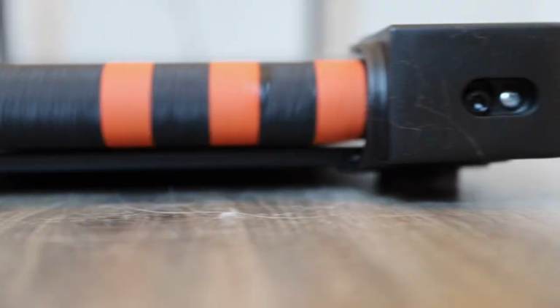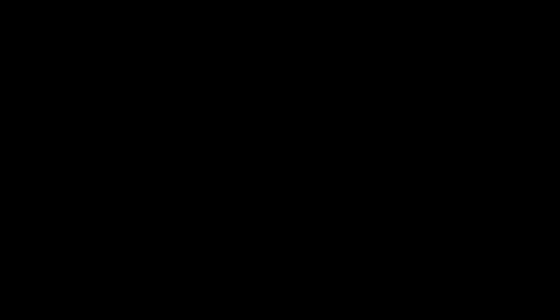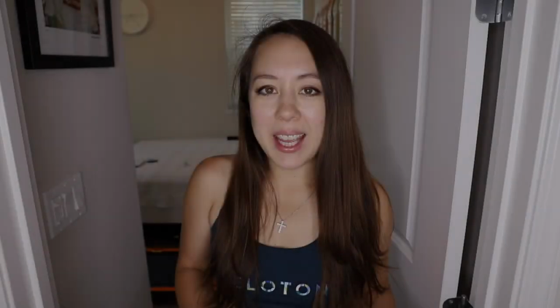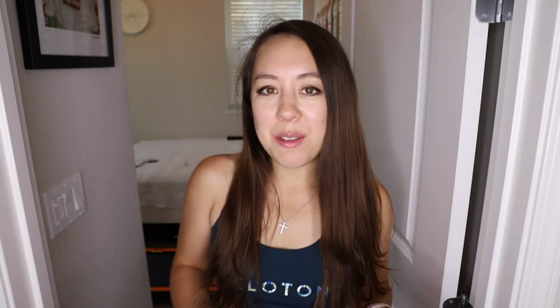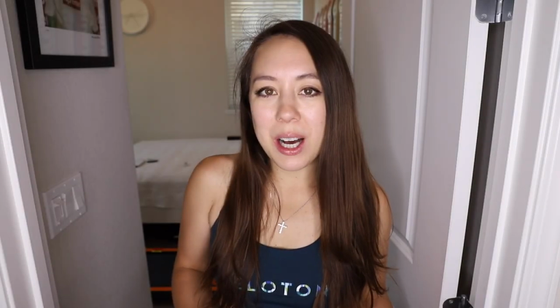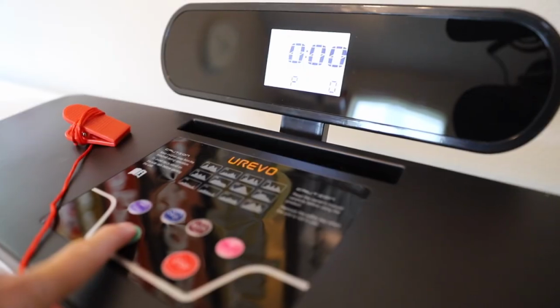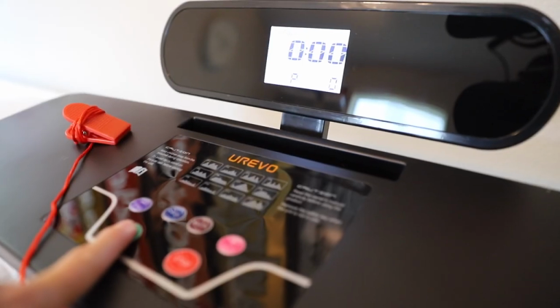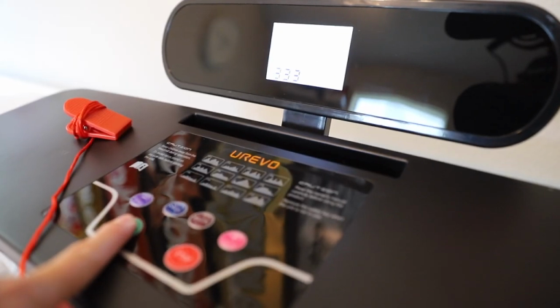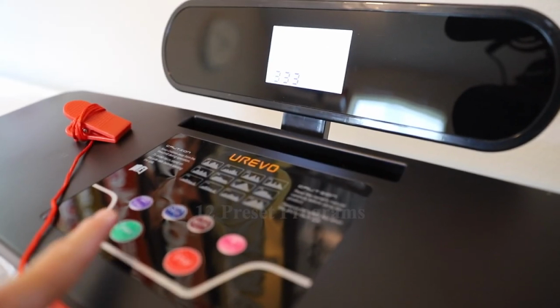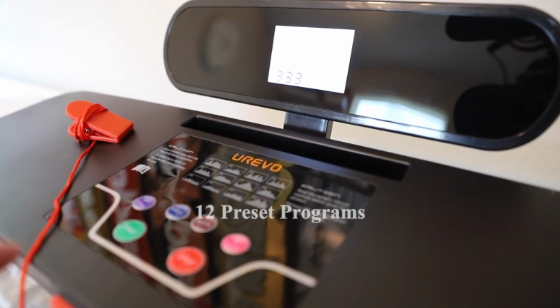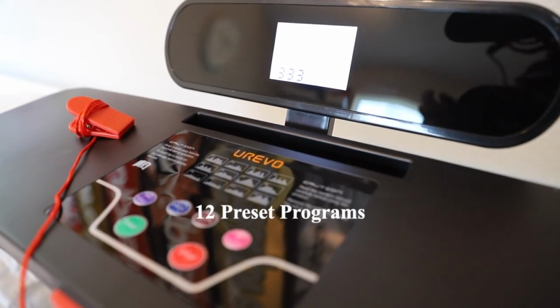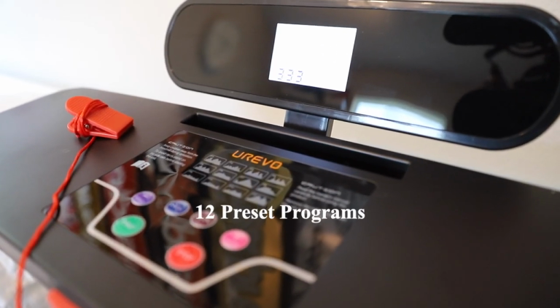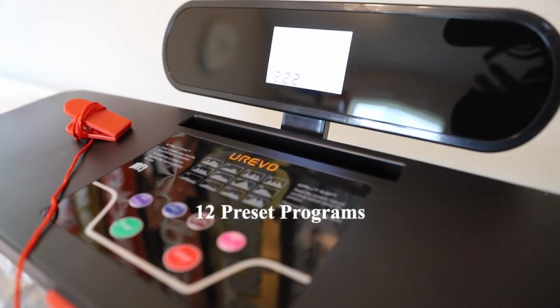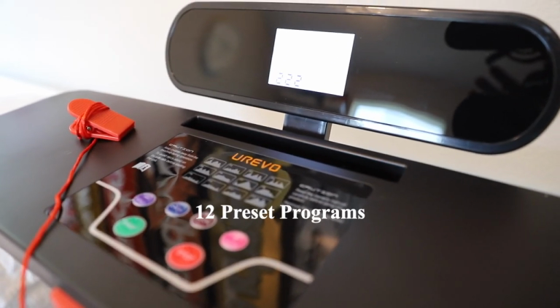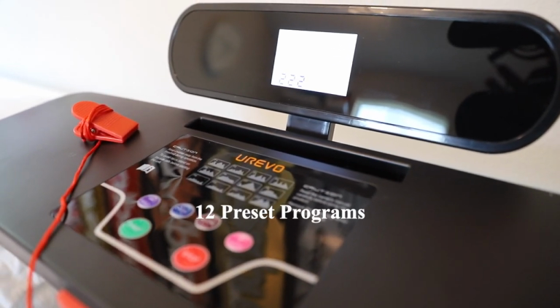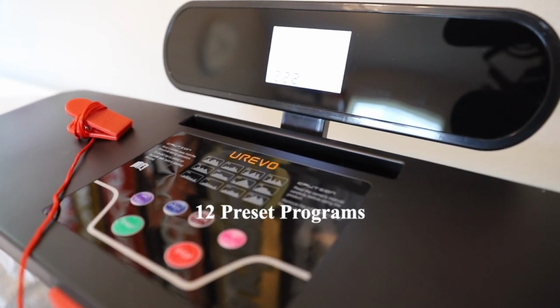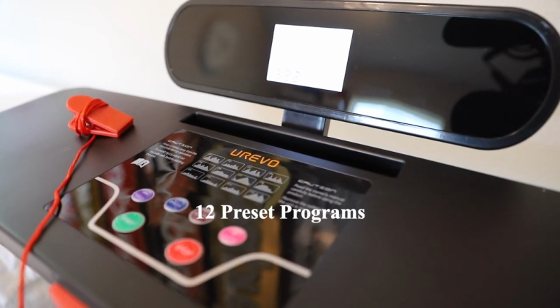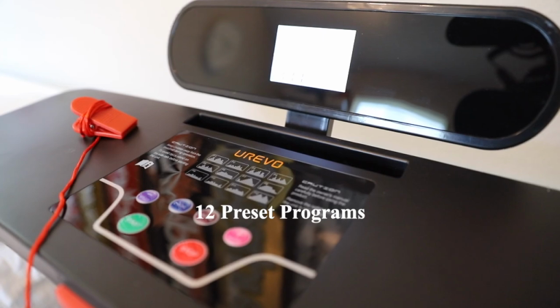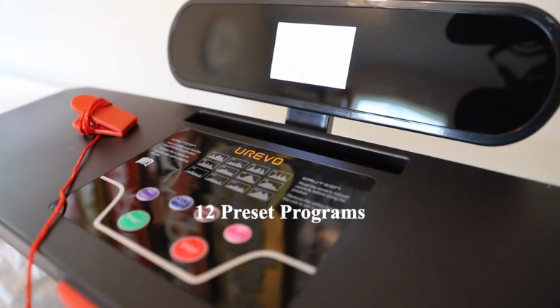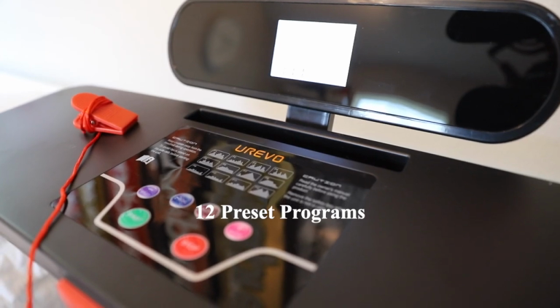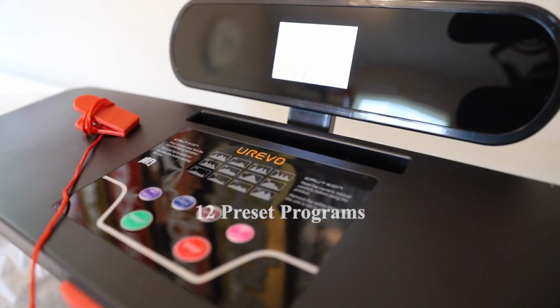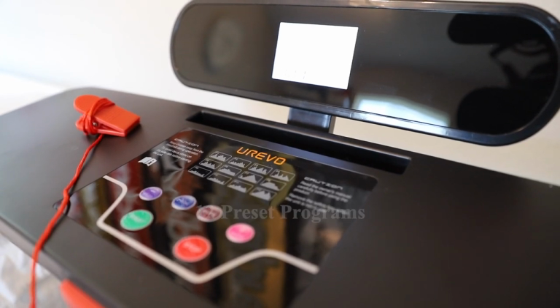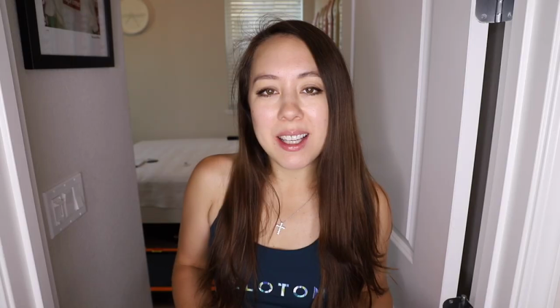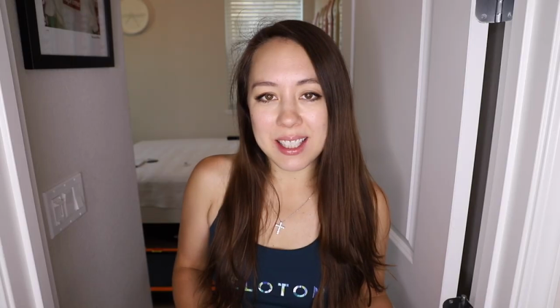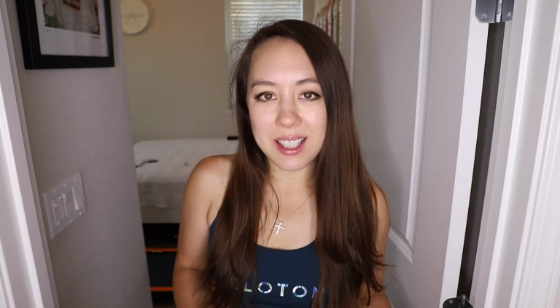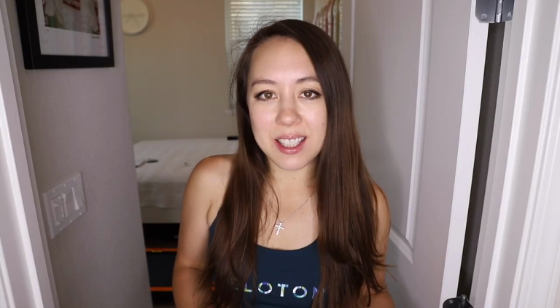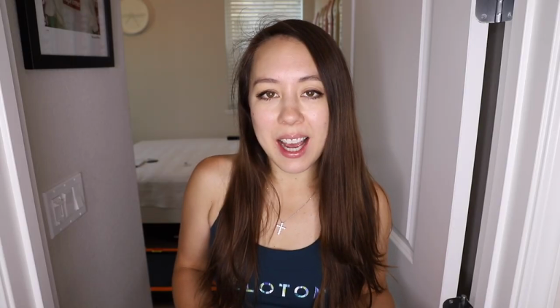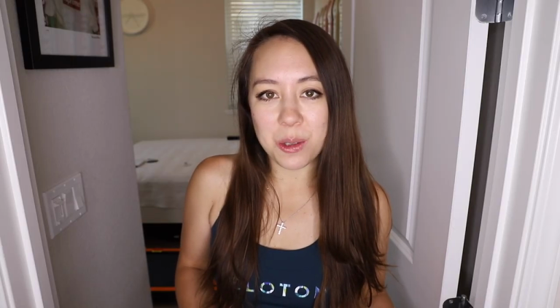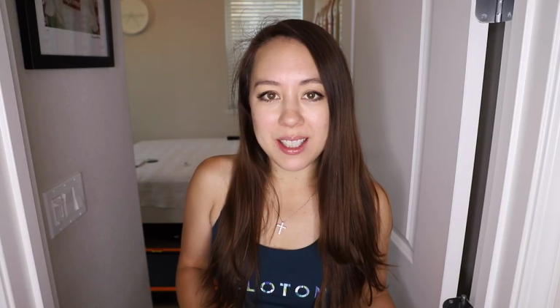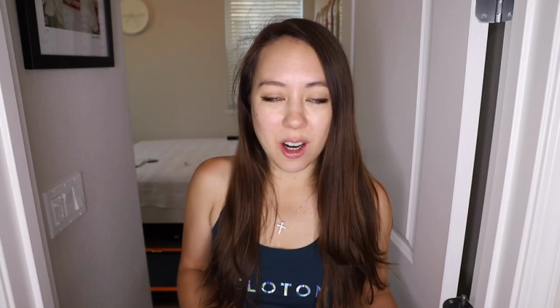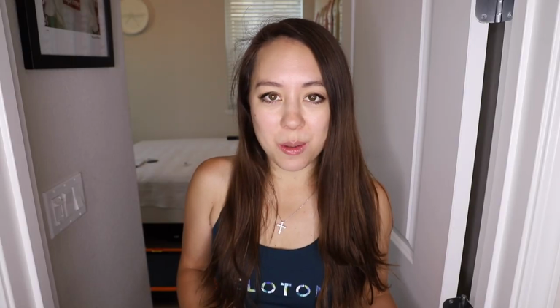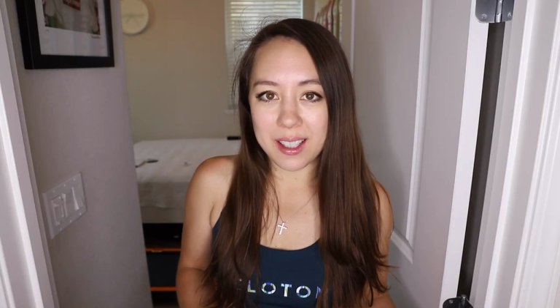It has 12 preset programs with an LCD display showing time, distance, calories, and heart rate.